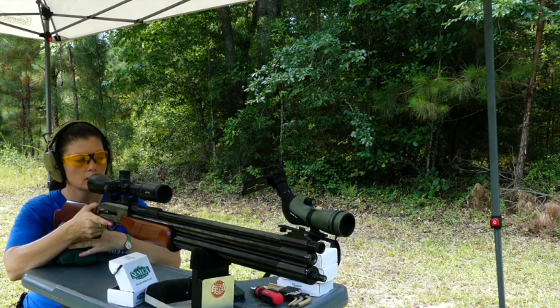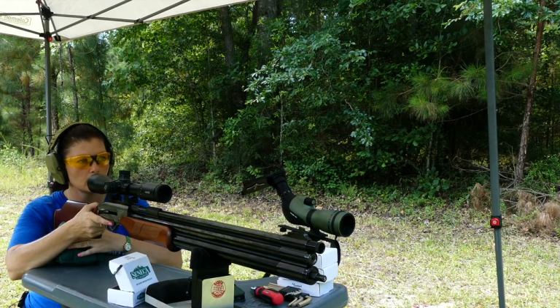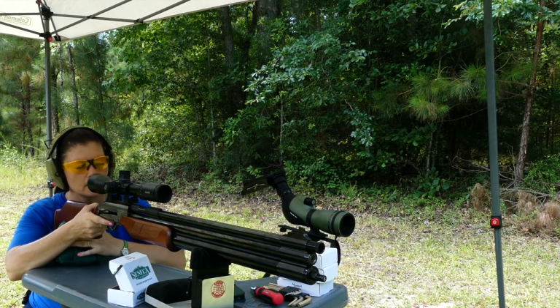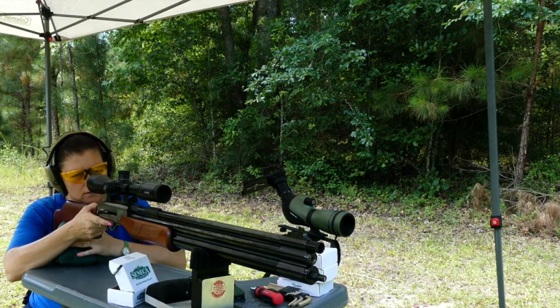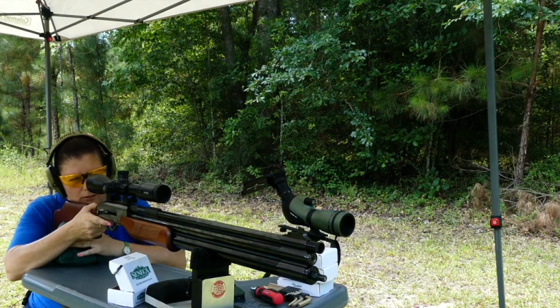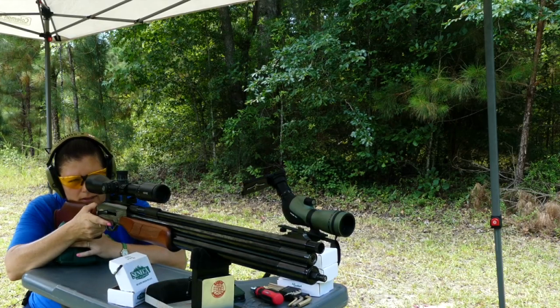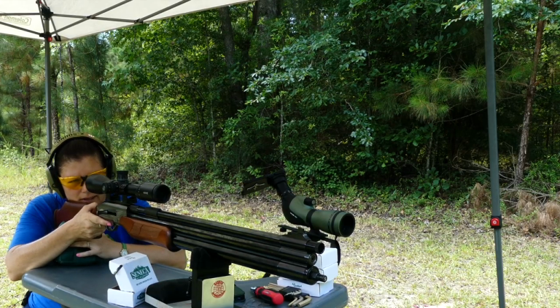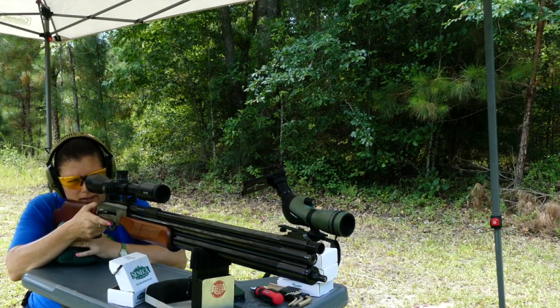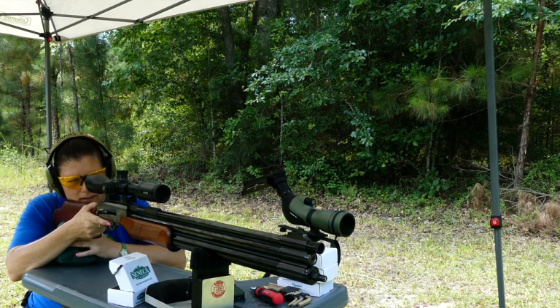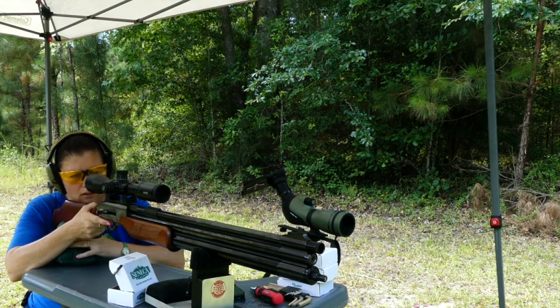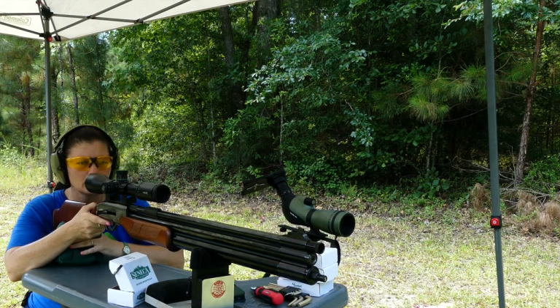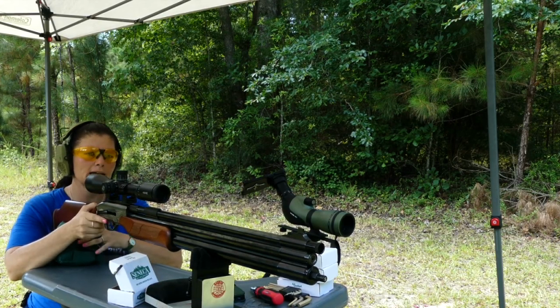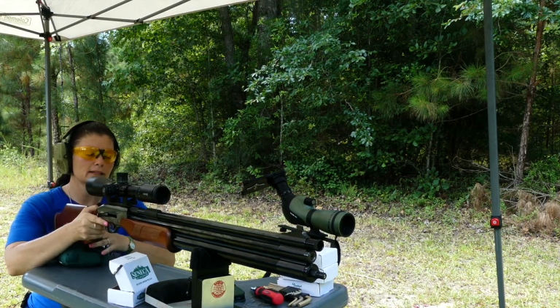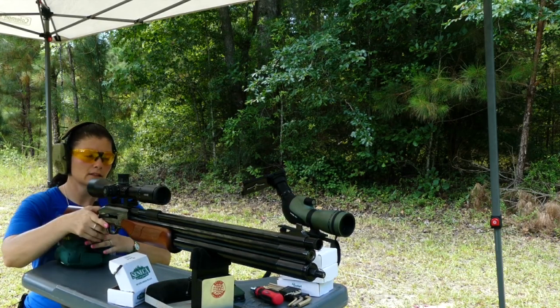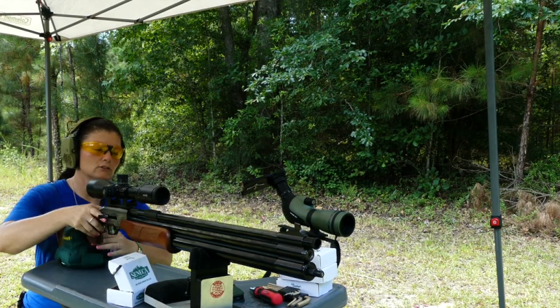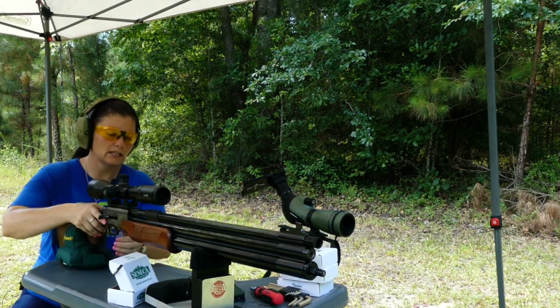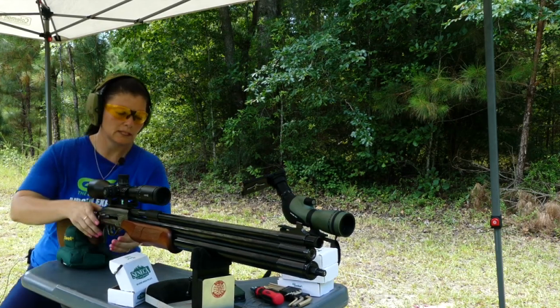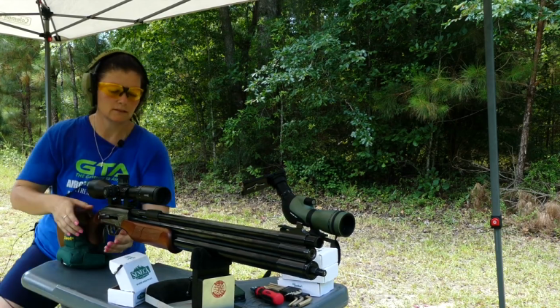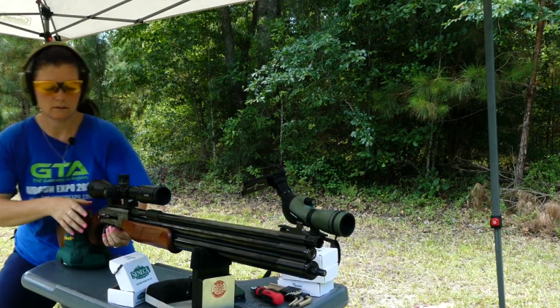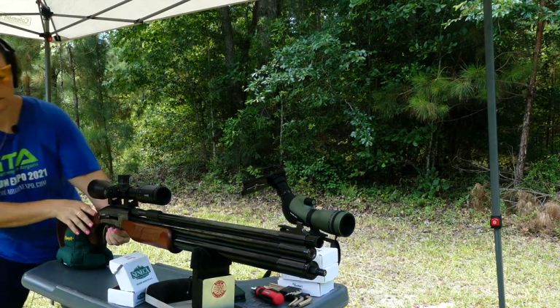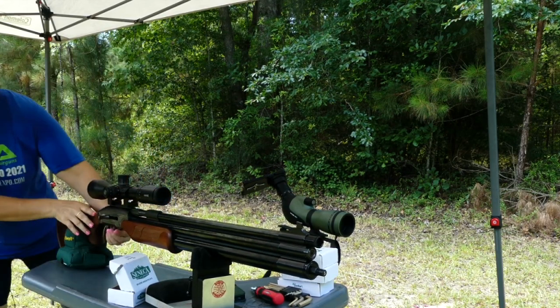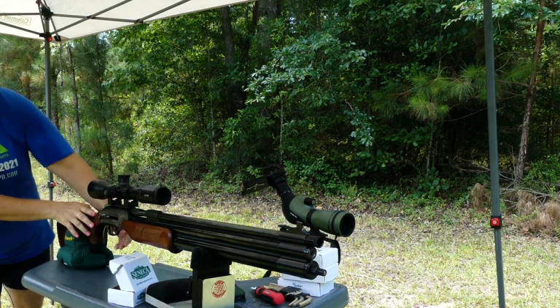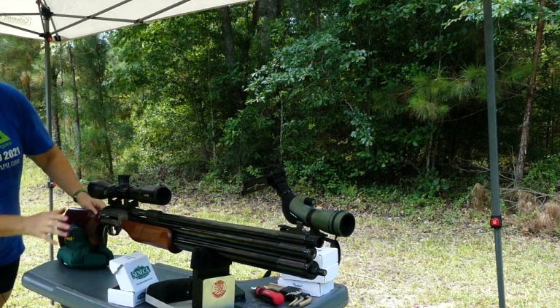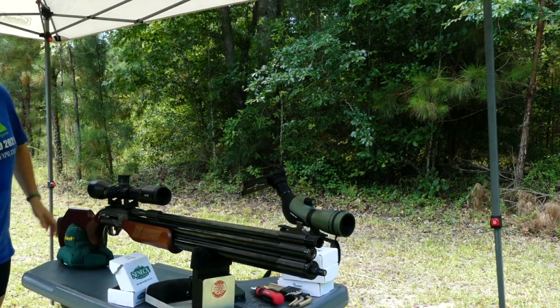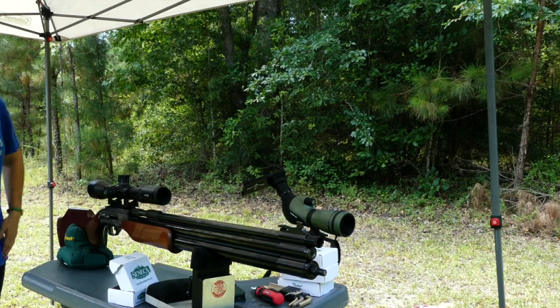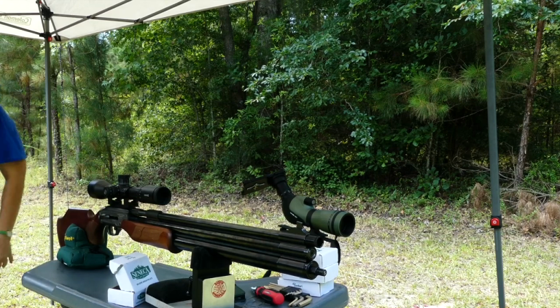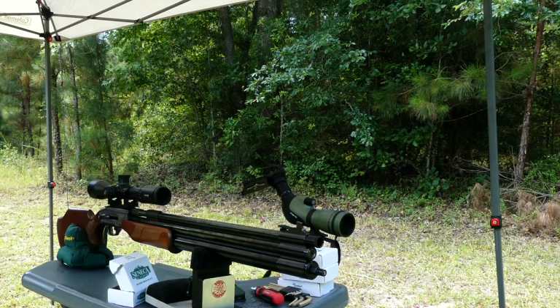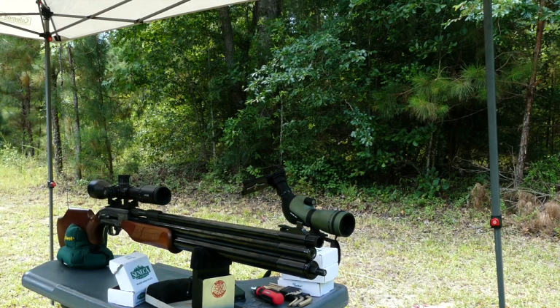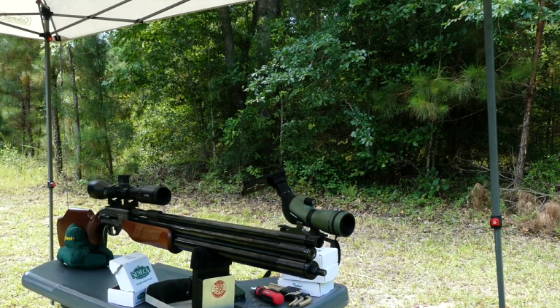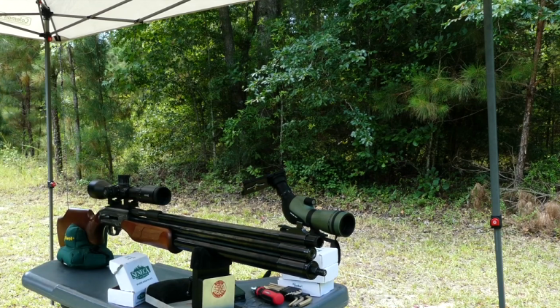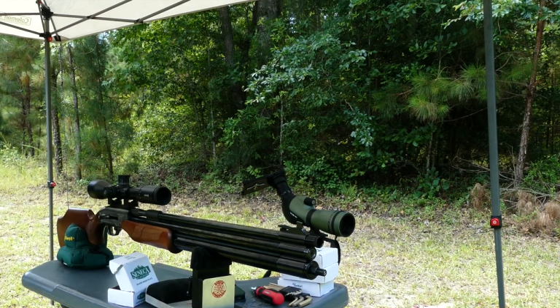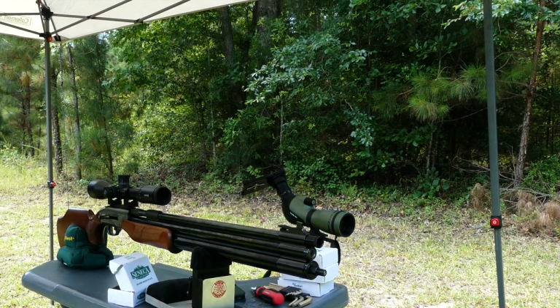Blooper: Let's see where it's hitting. Oh my God, are you kidding me? I put my scope on backwards.